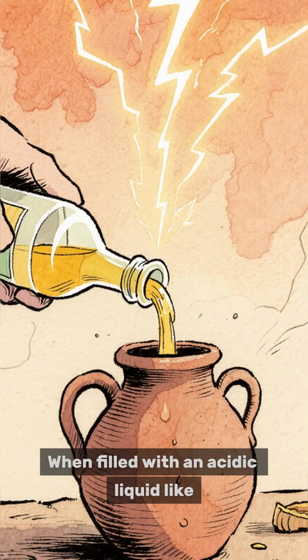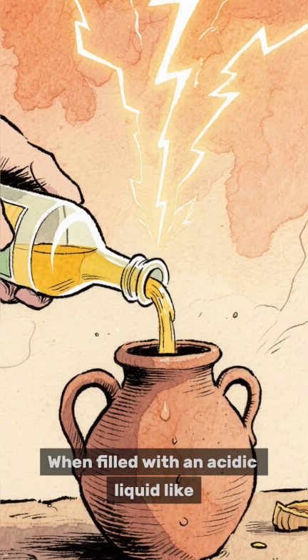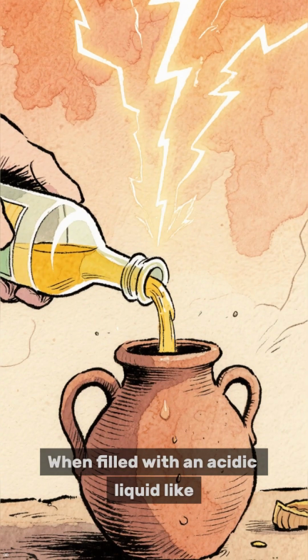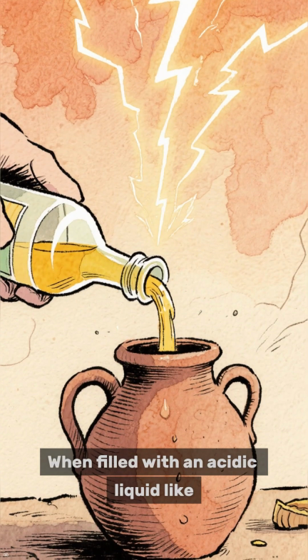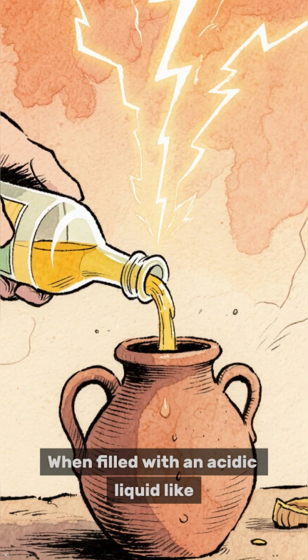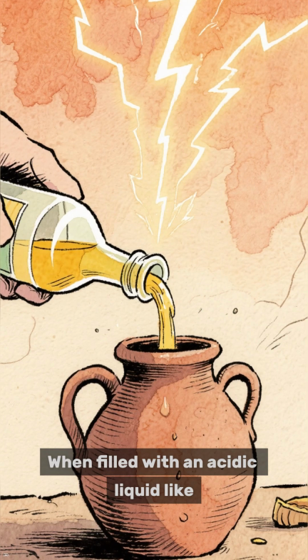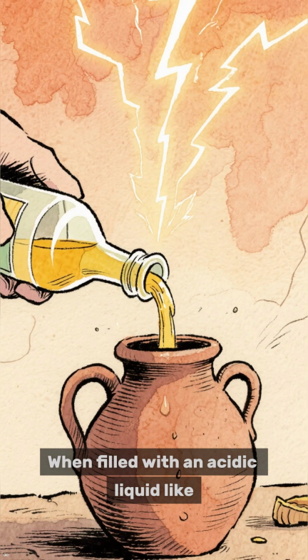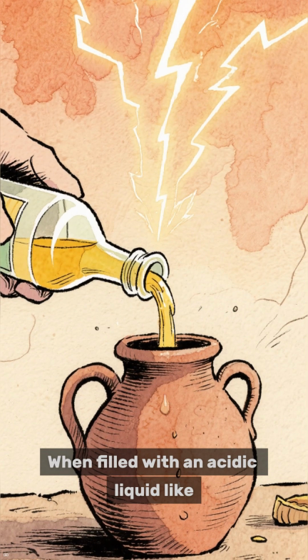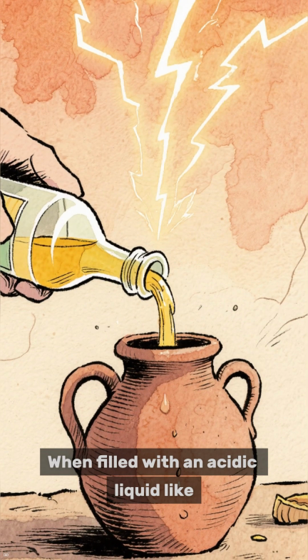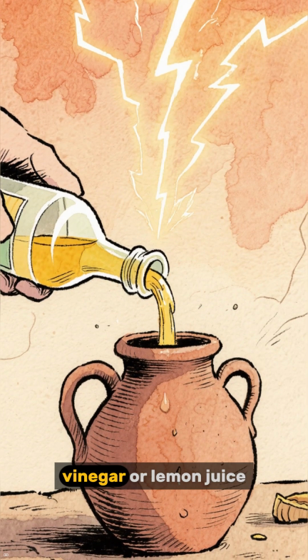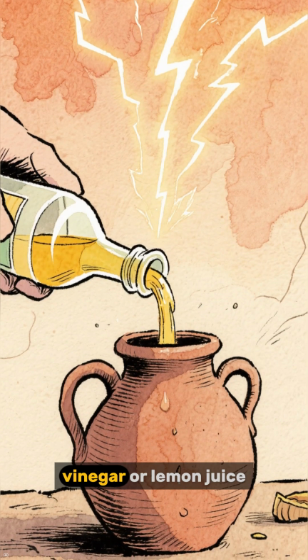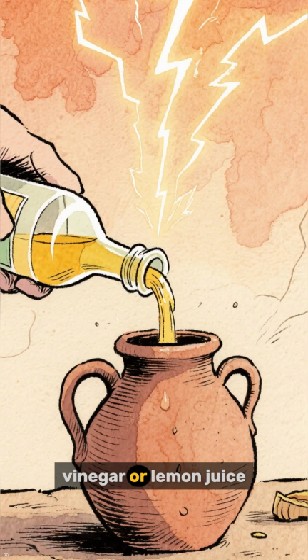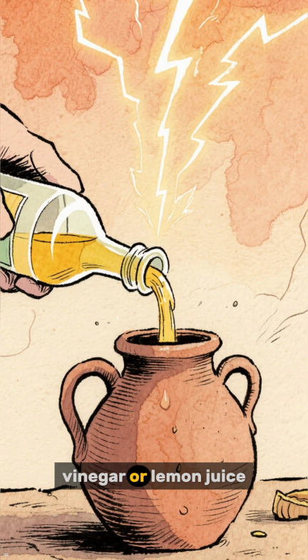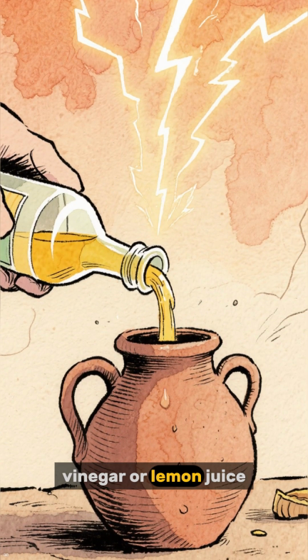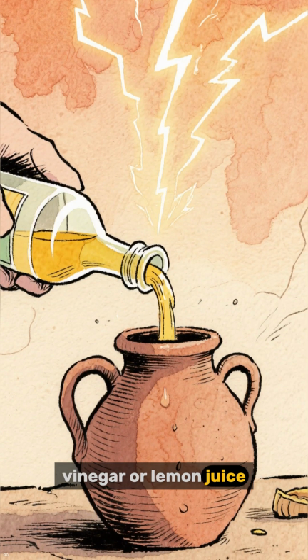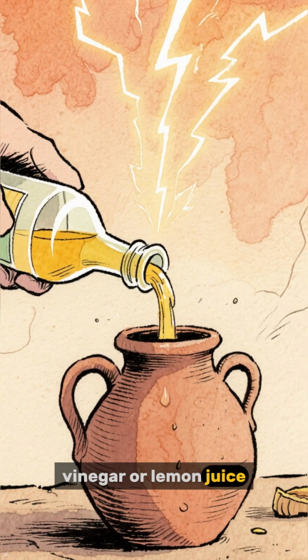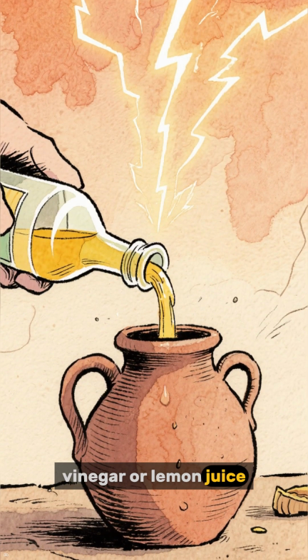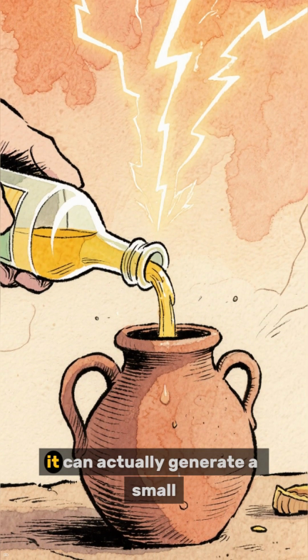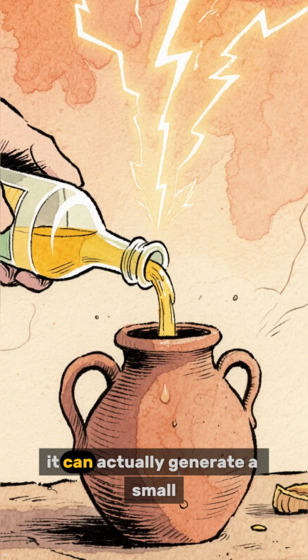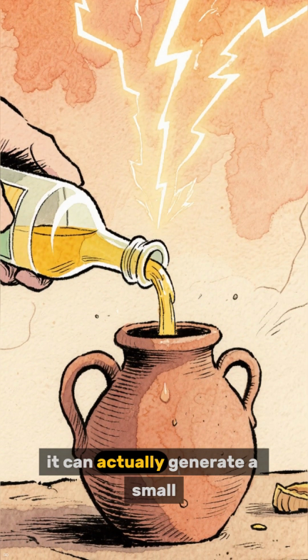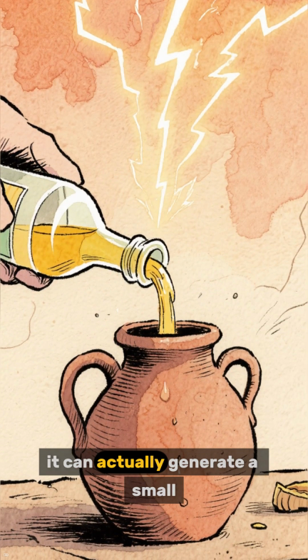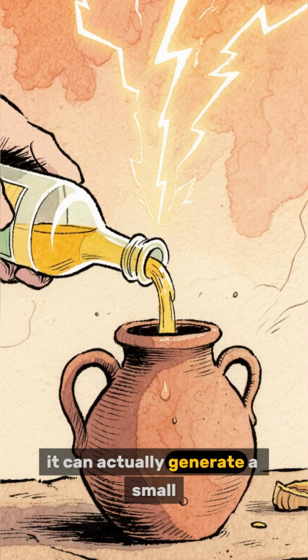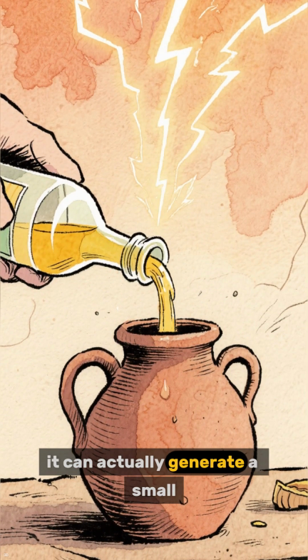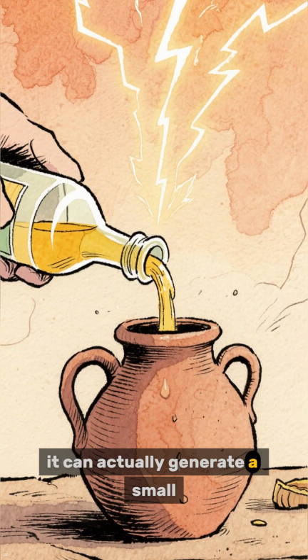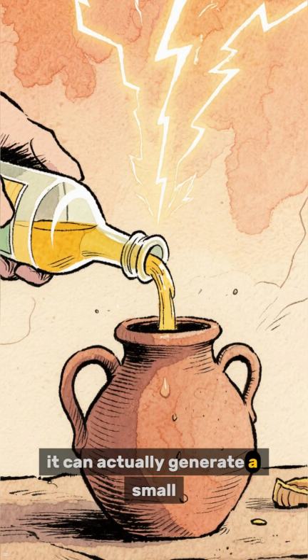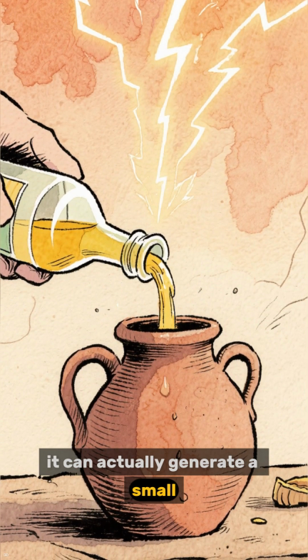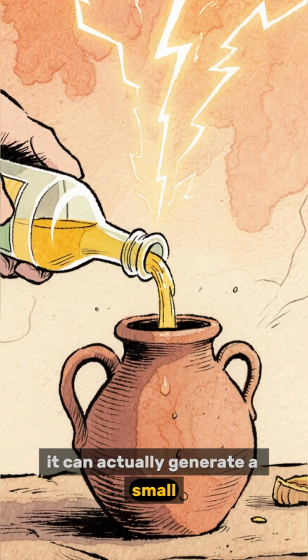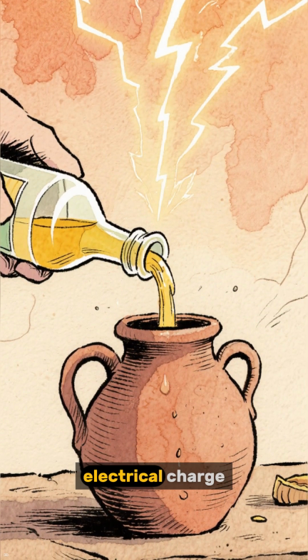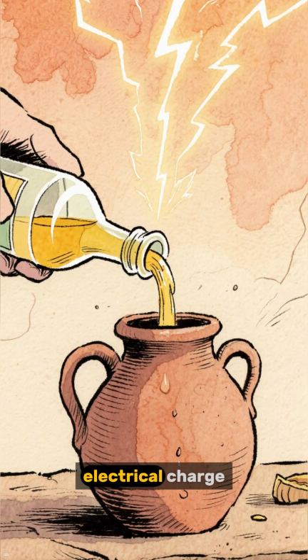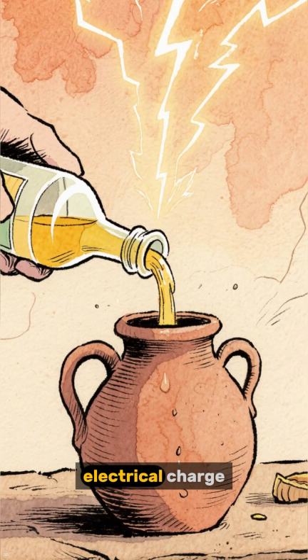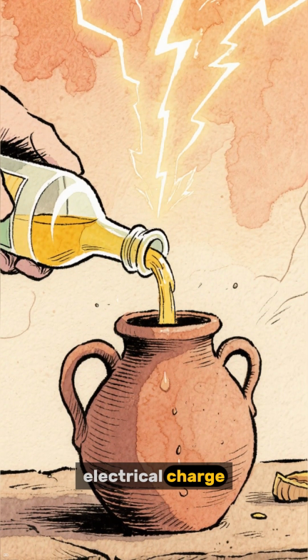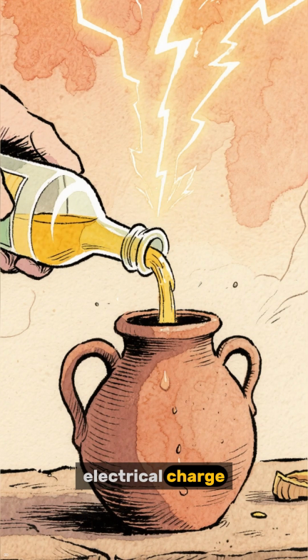When filled with an acidic liquid like vinegar or lemon juice, it can actually generate a small electrical charge.